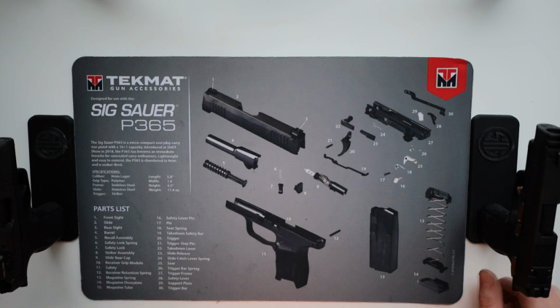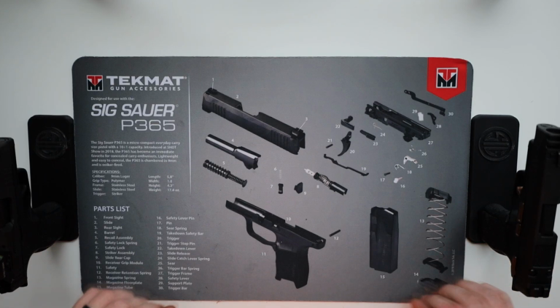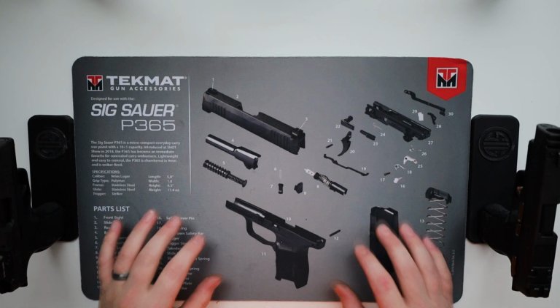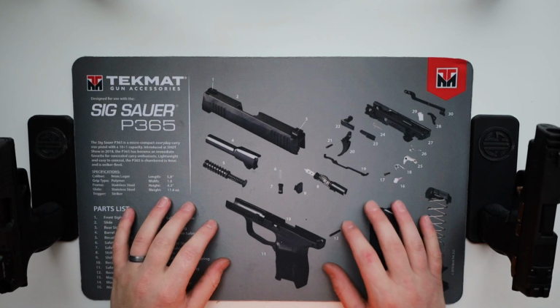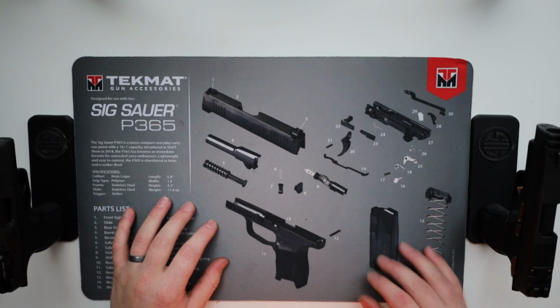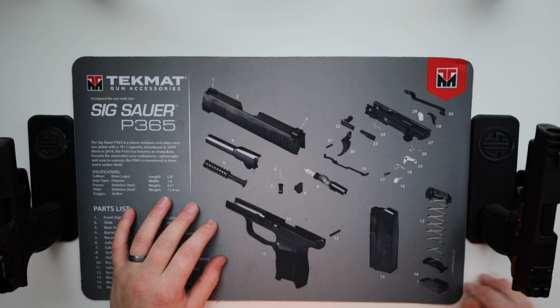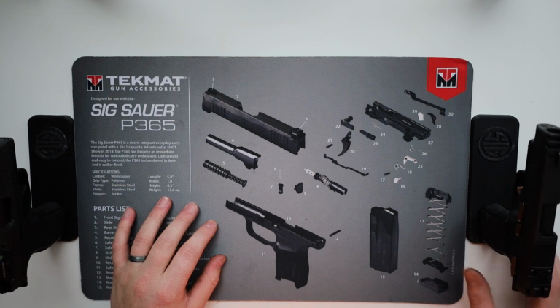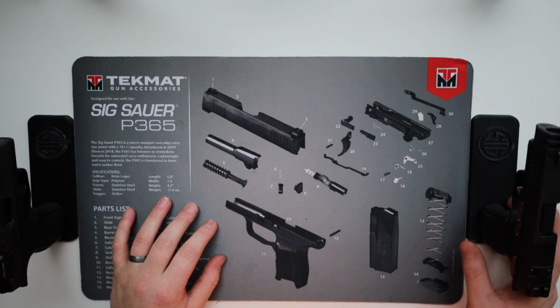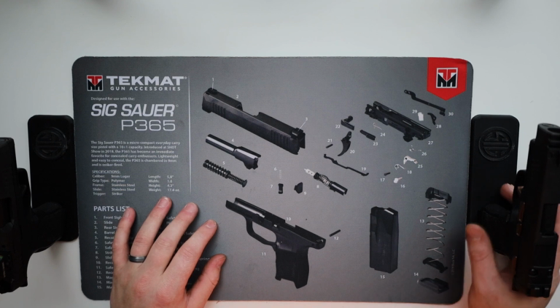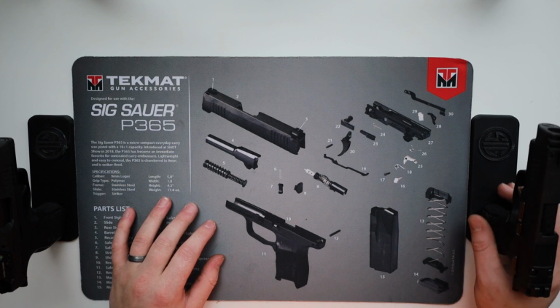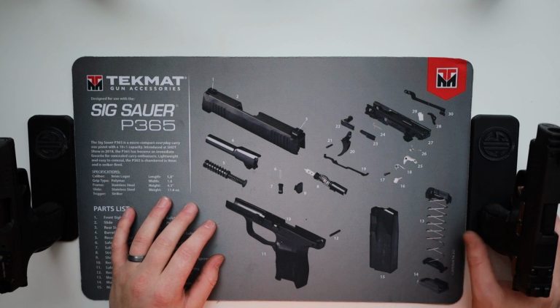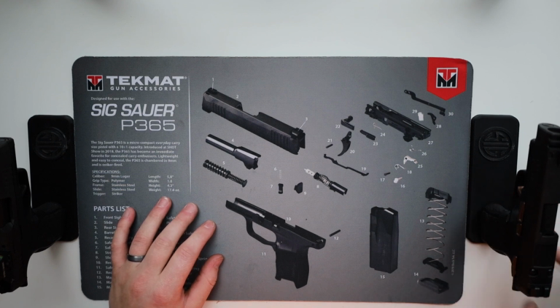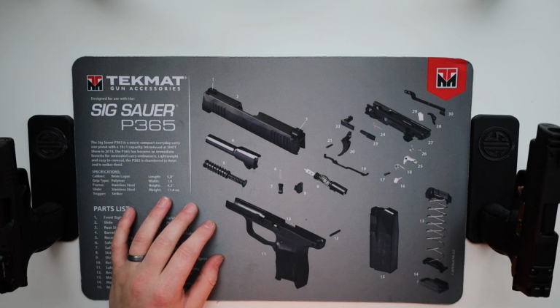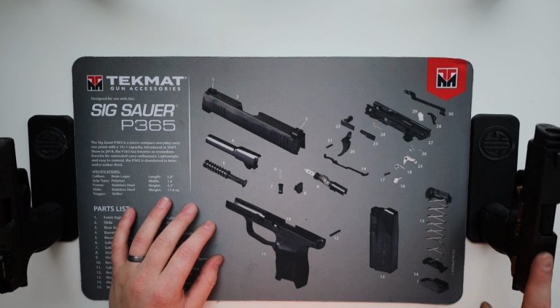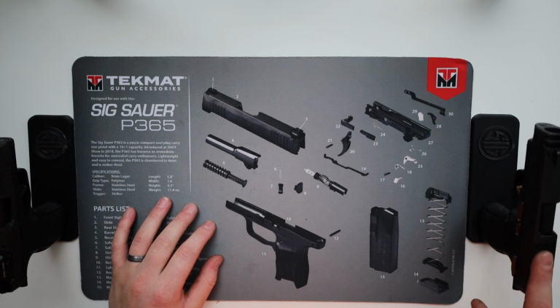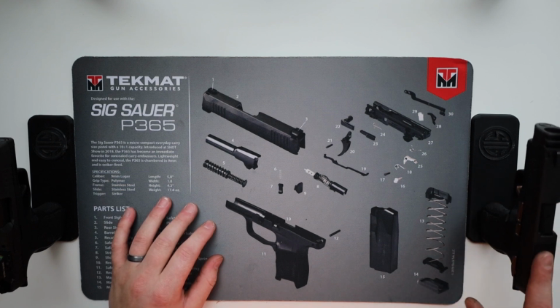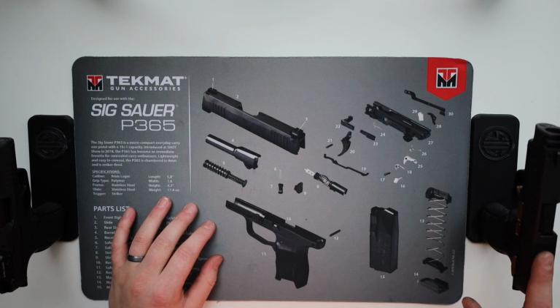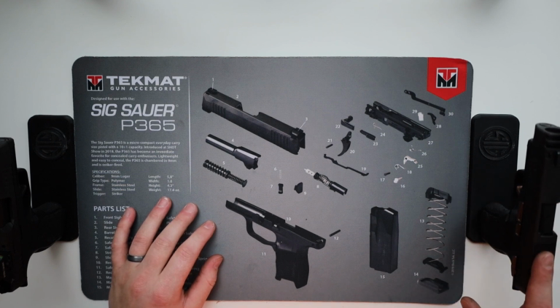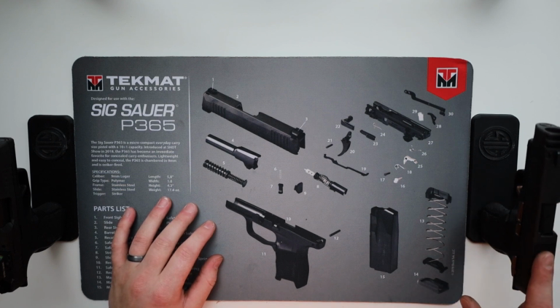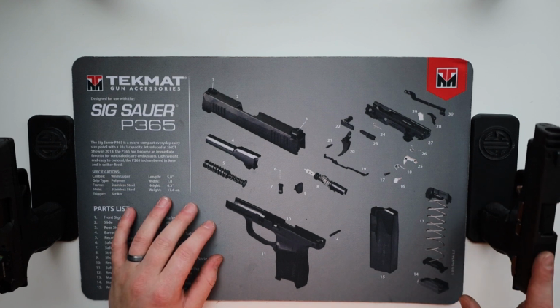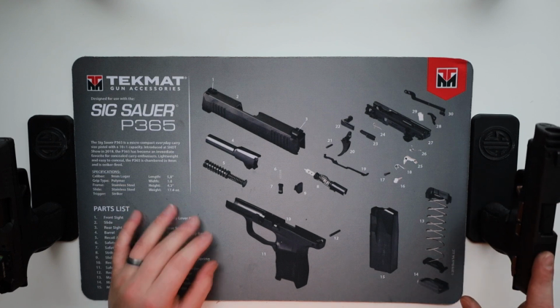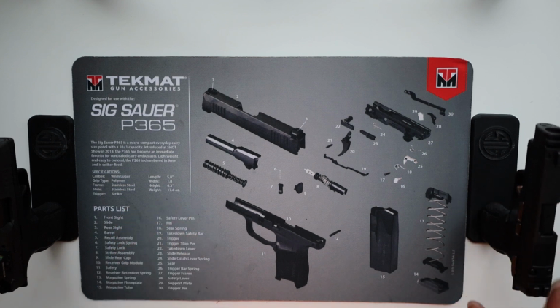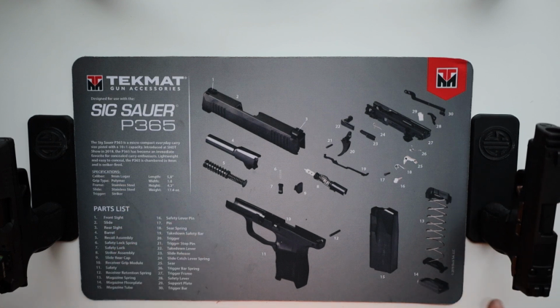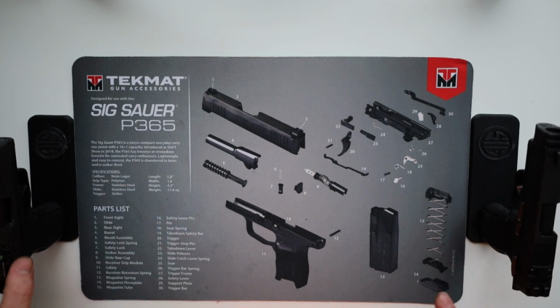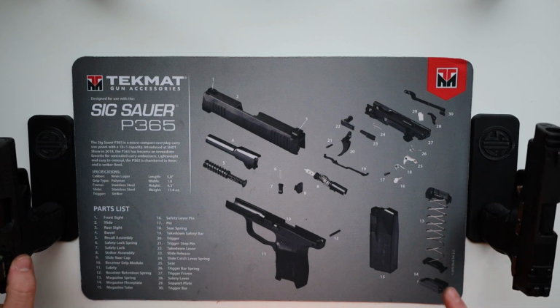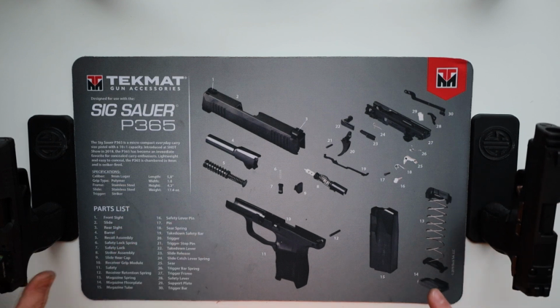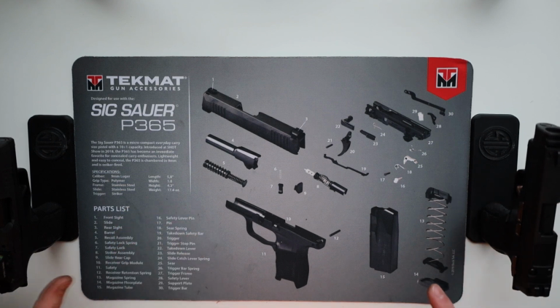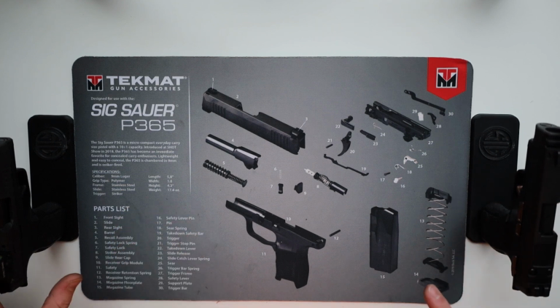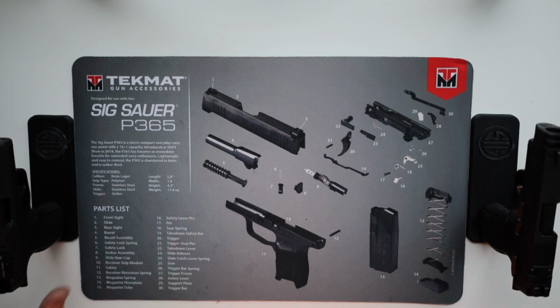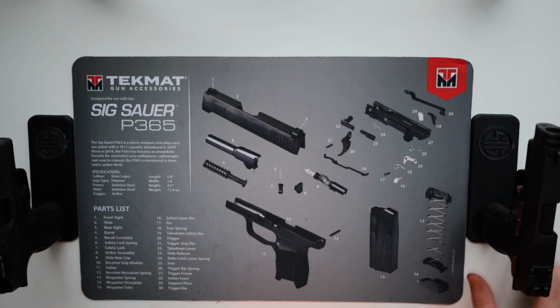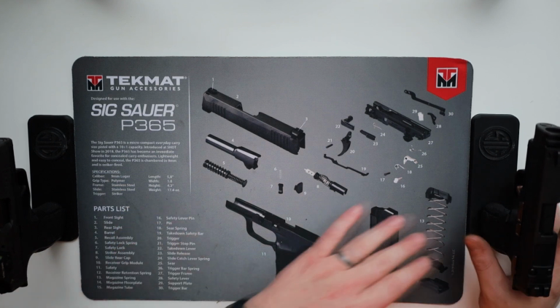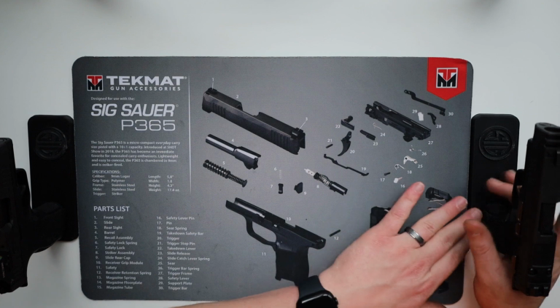Welcome to the channel. Today we're going to talk about the difference between the SIG 365XL and the 365X.